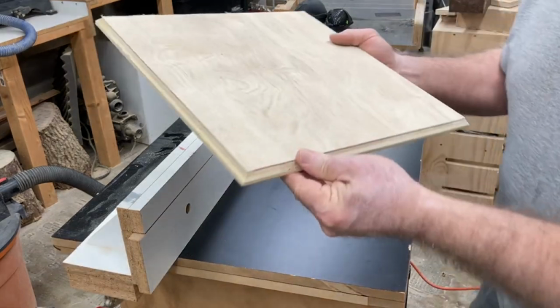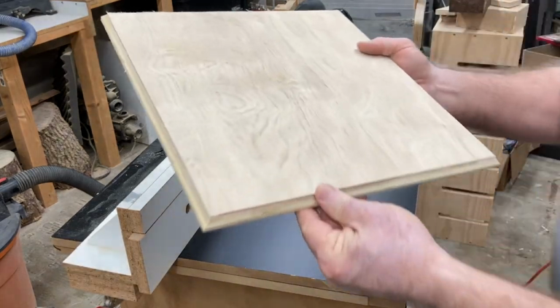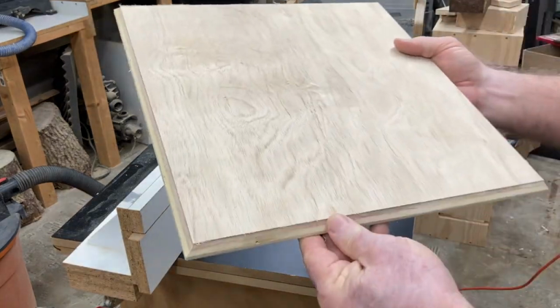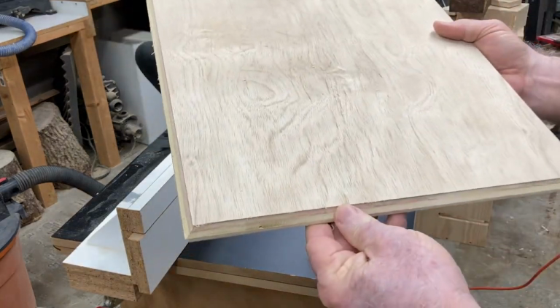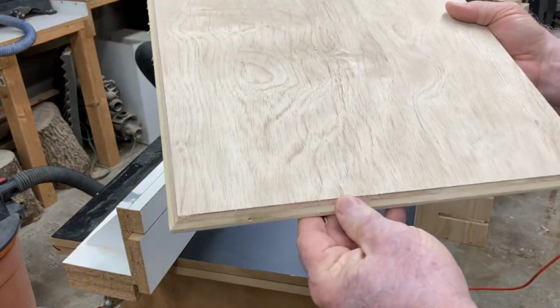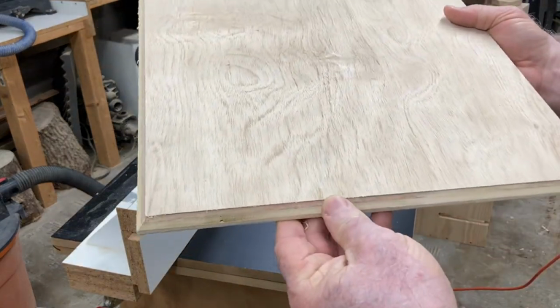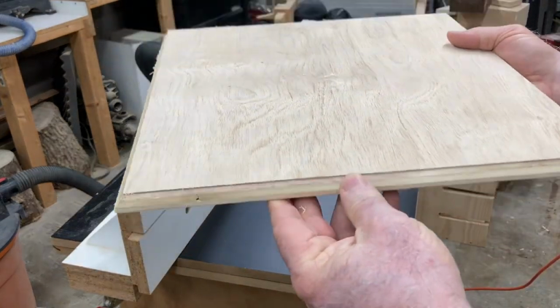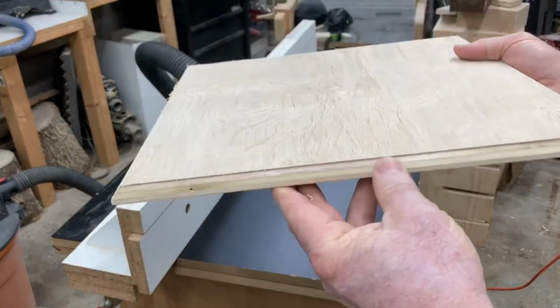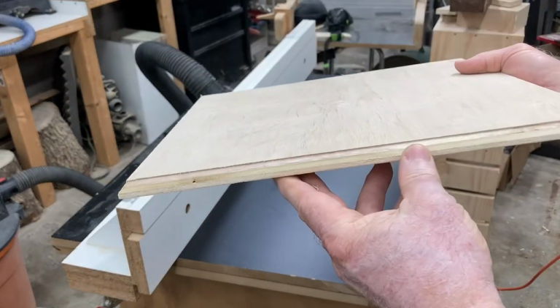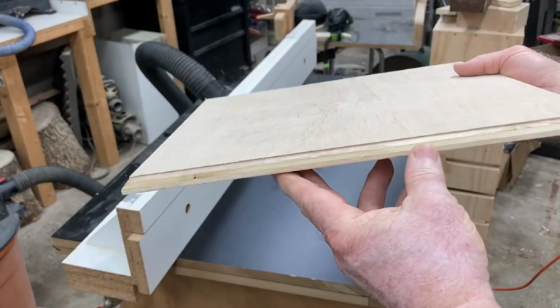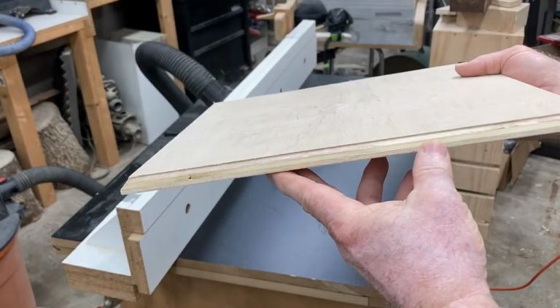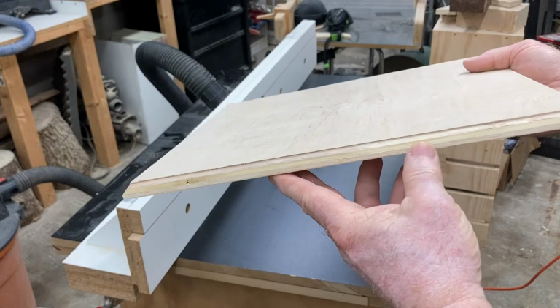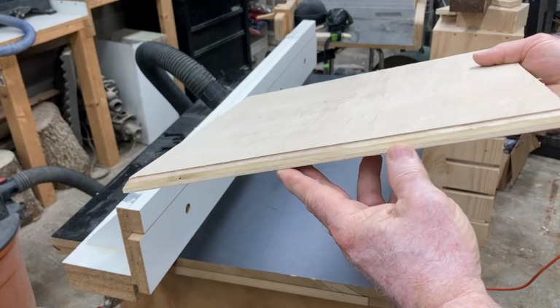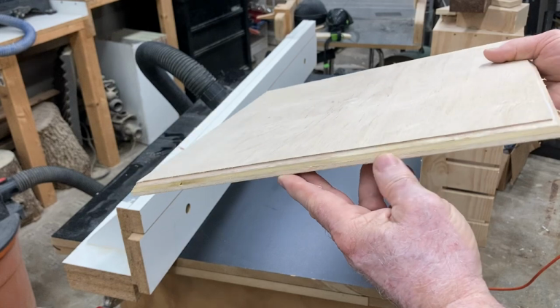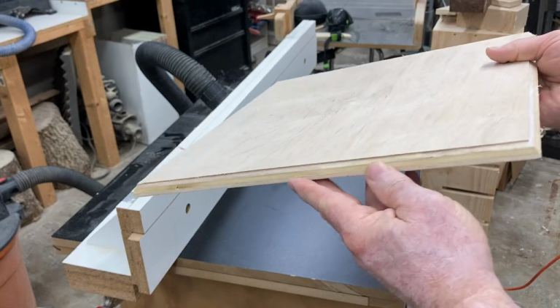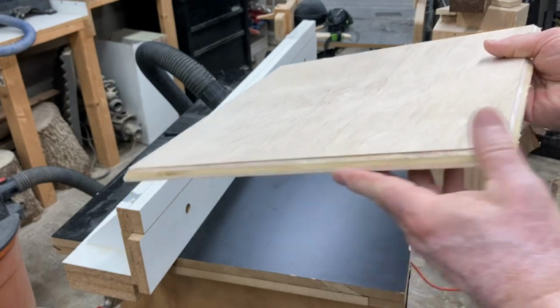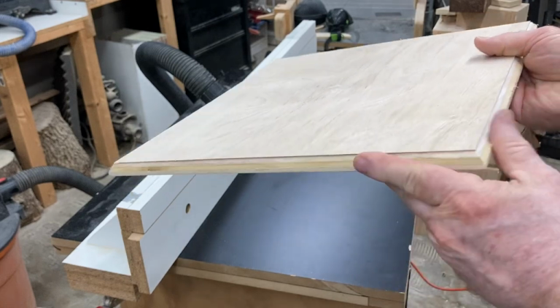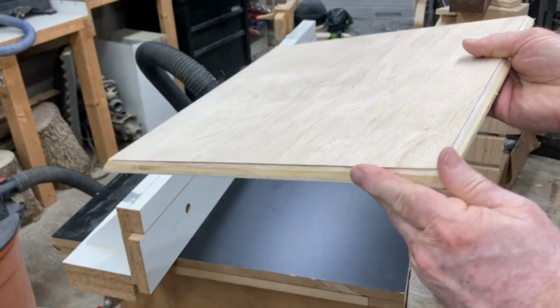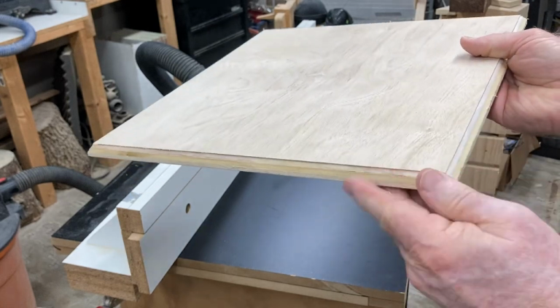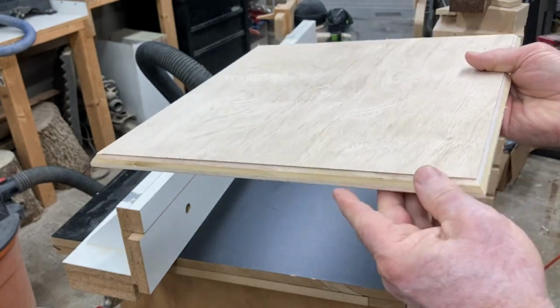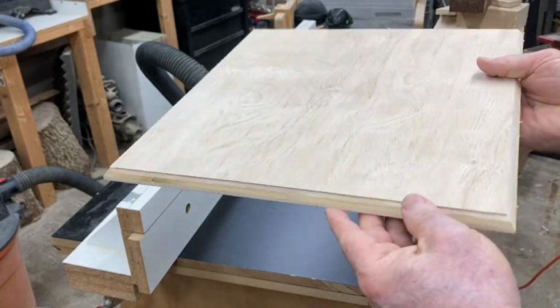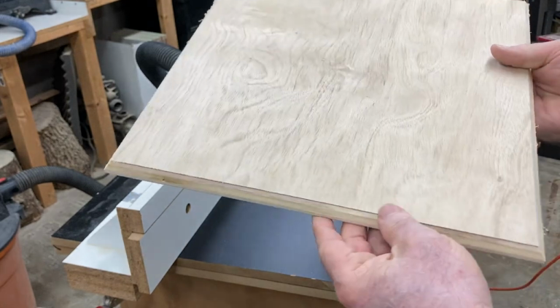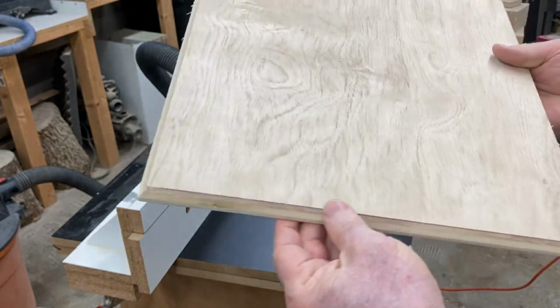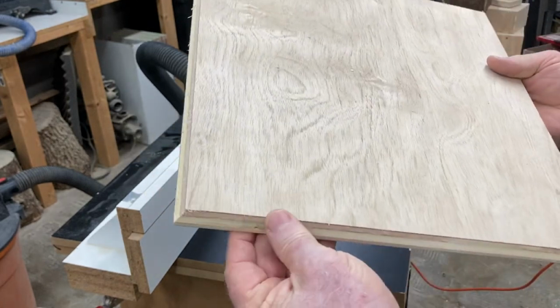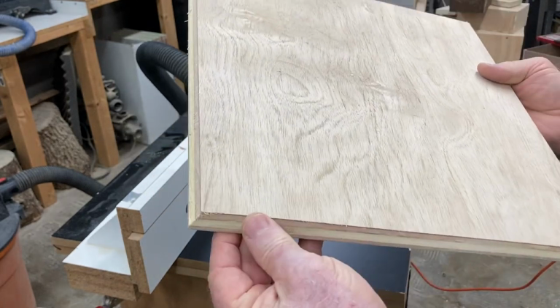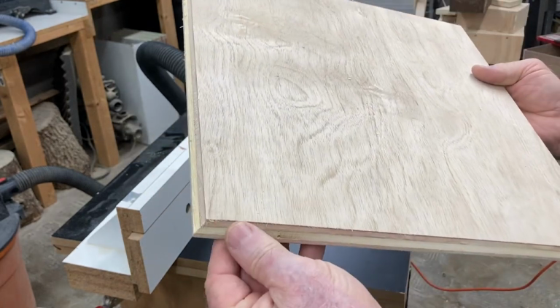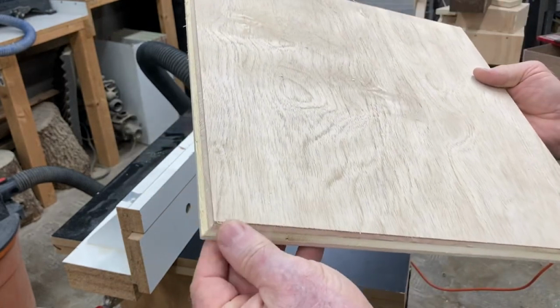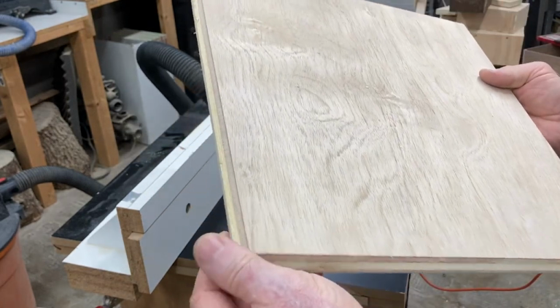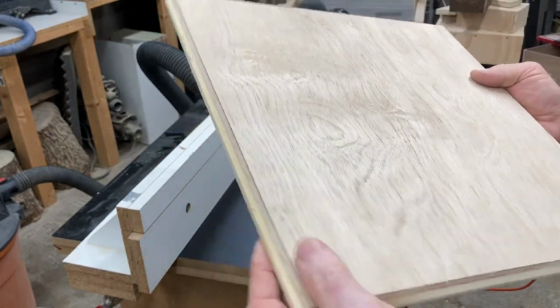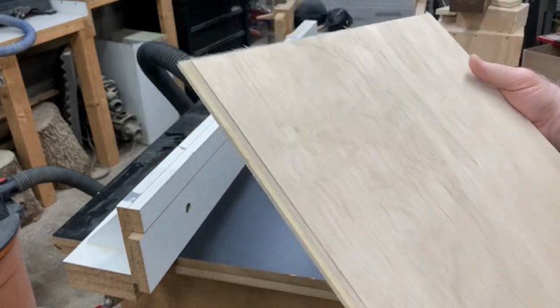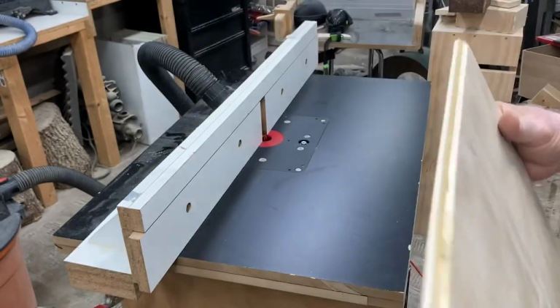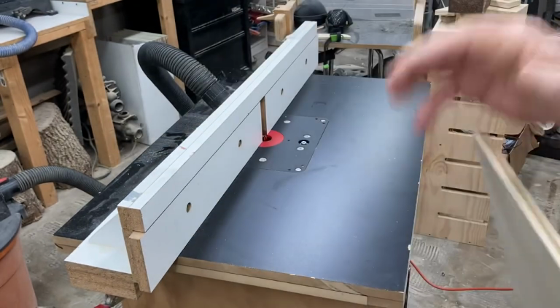Here's a close-up view of that profile. You can see the 45-degree bit and how it creates a sharp, sharp edge.